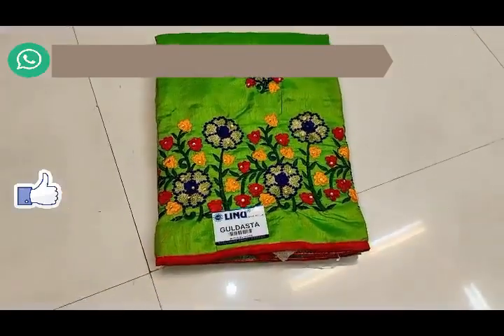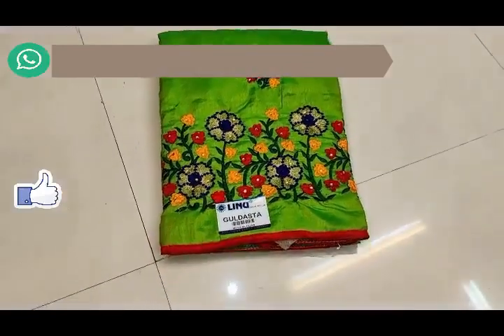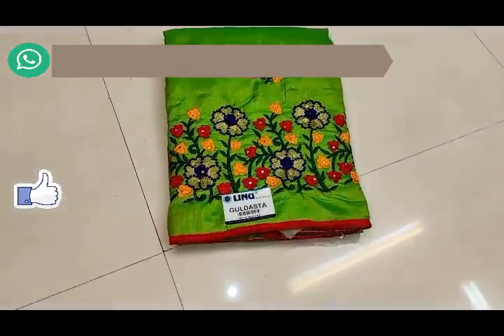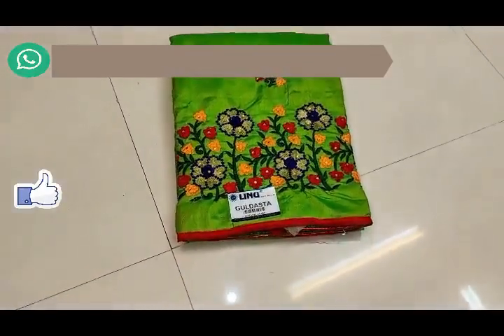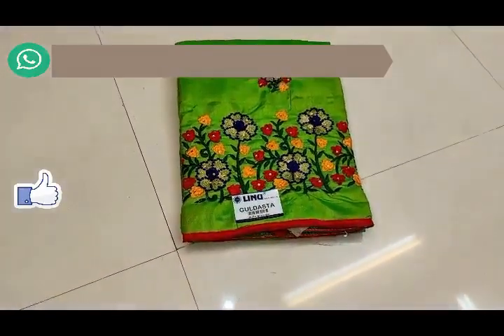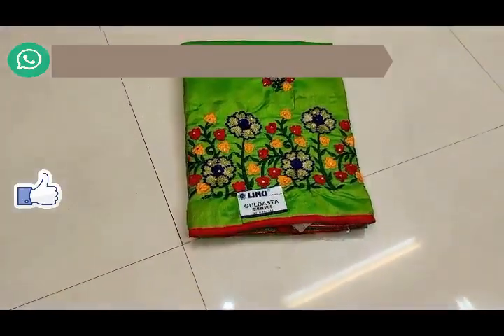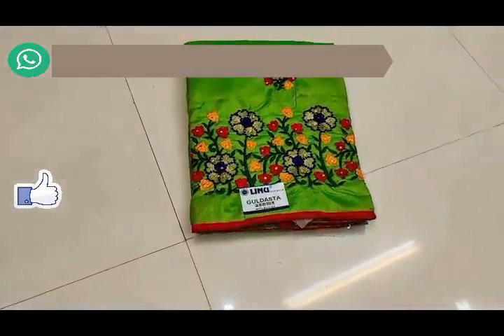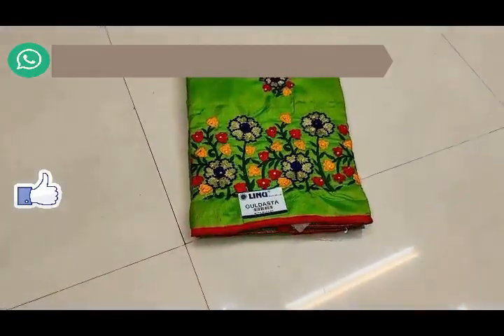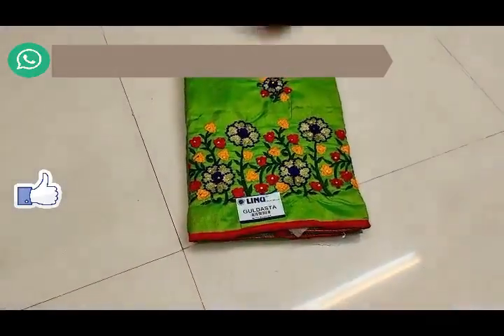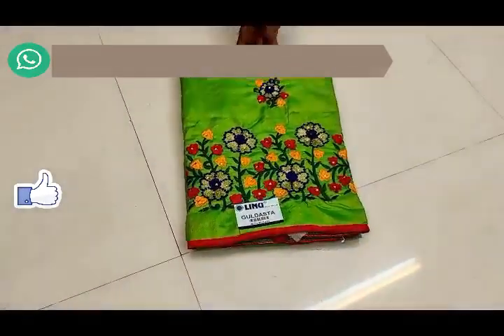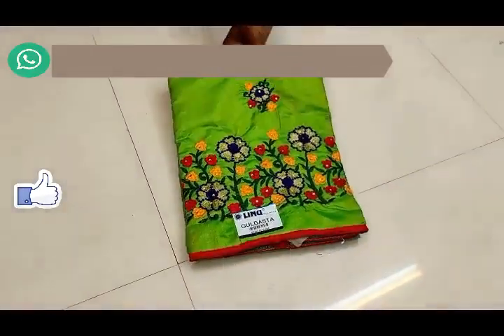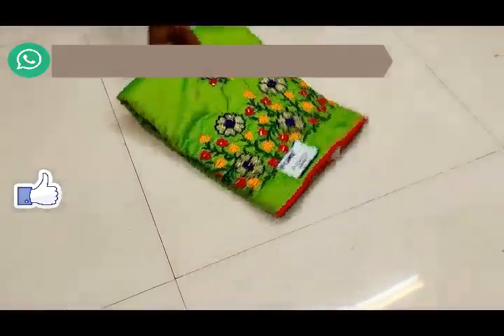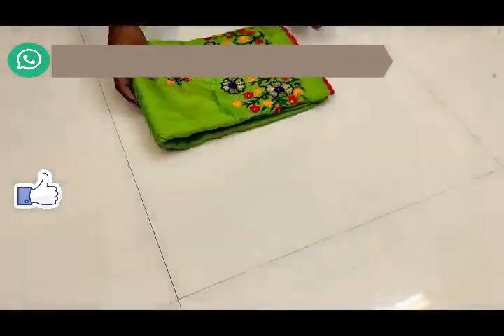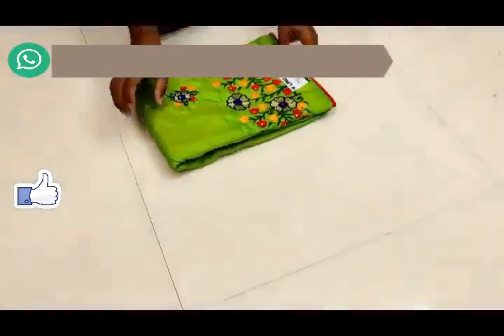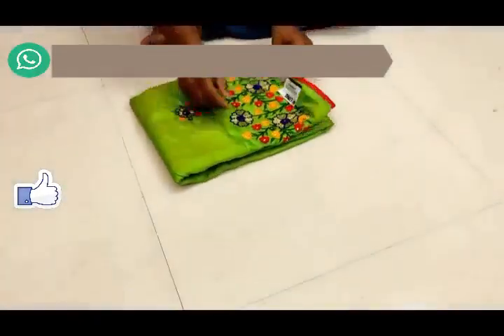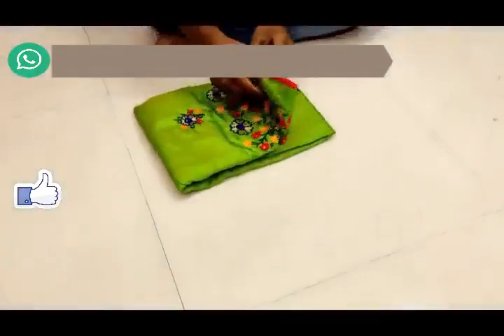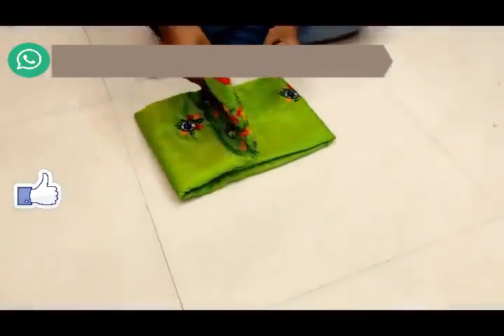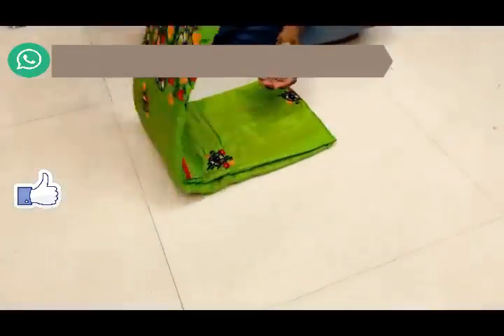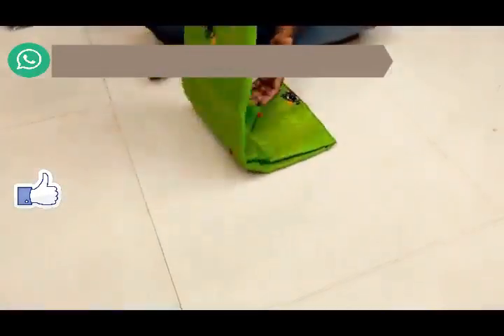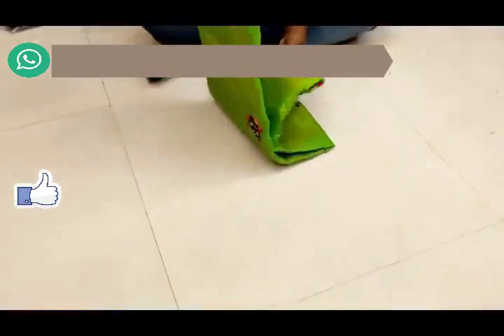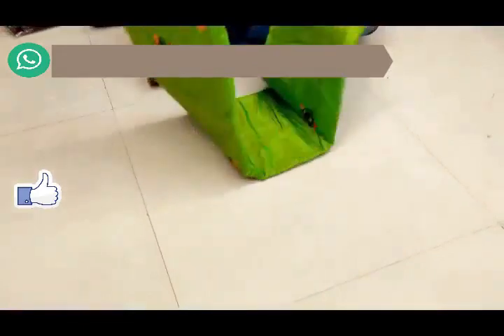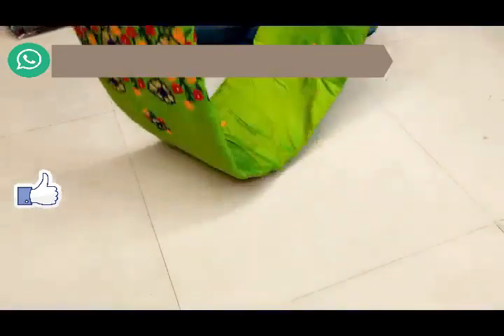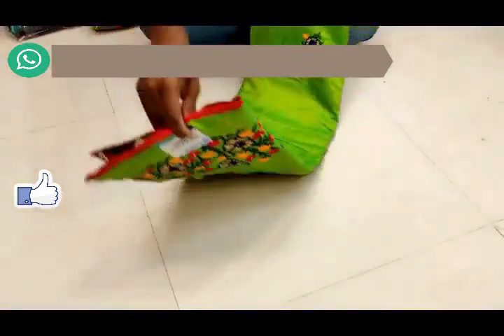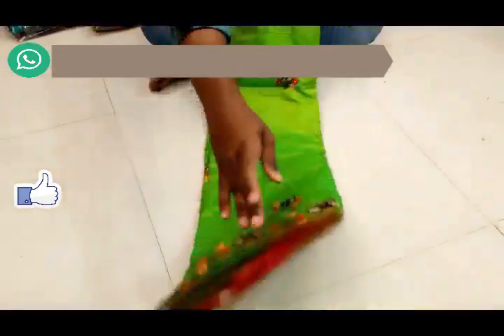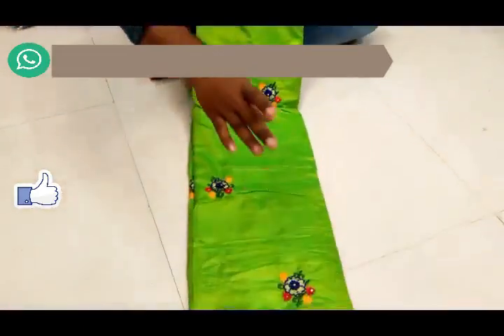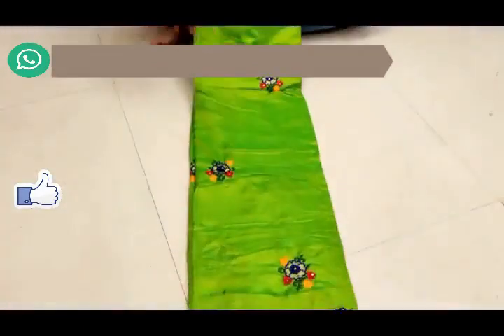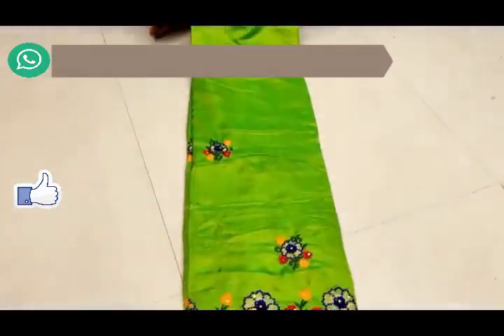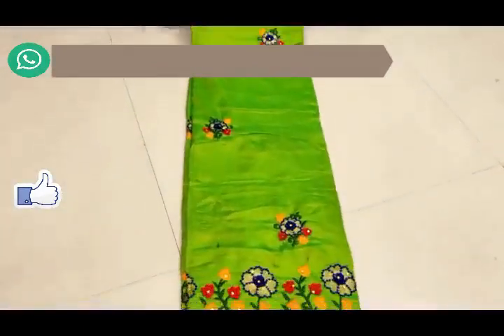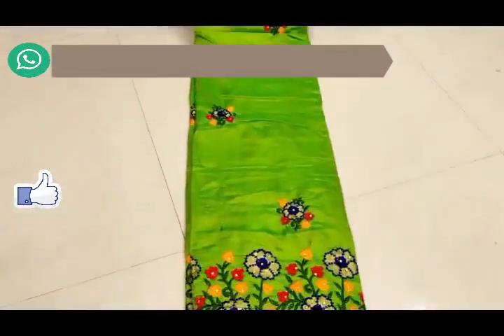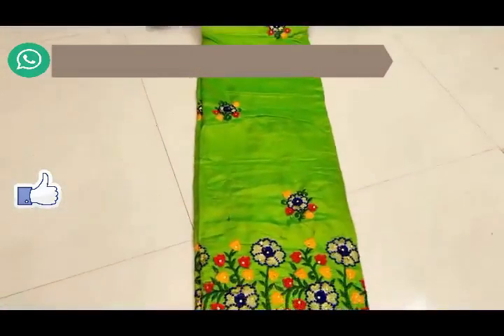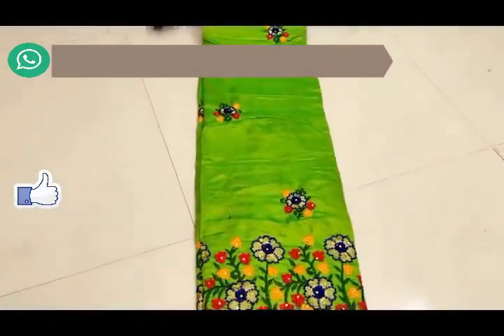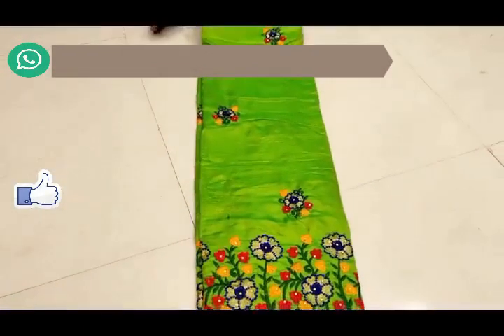This is the designer work part 2 — daily wear cotton, and it is available at very reasonable prices.